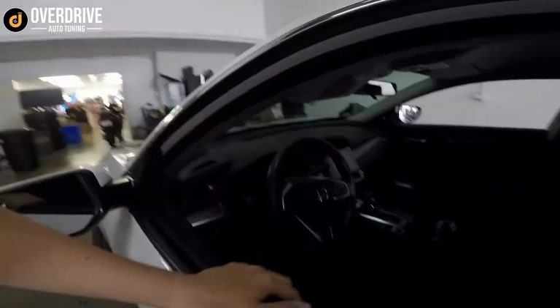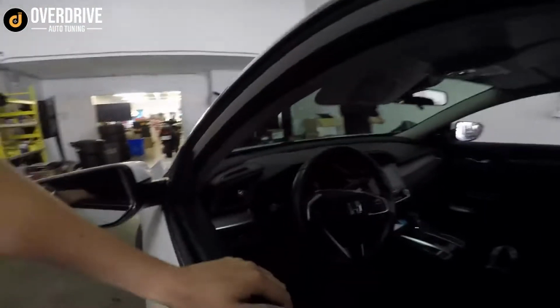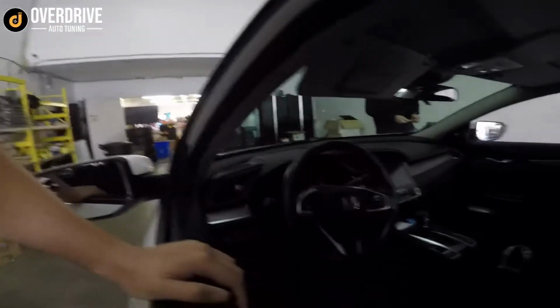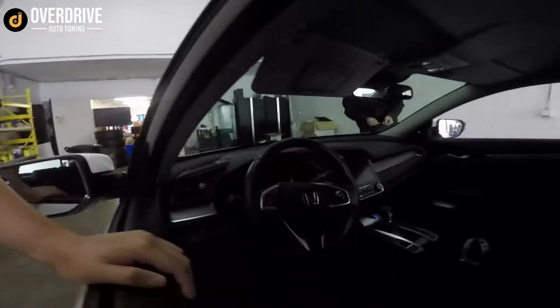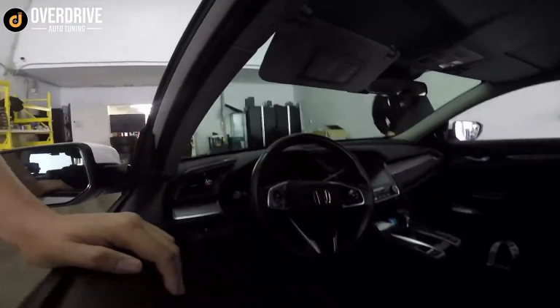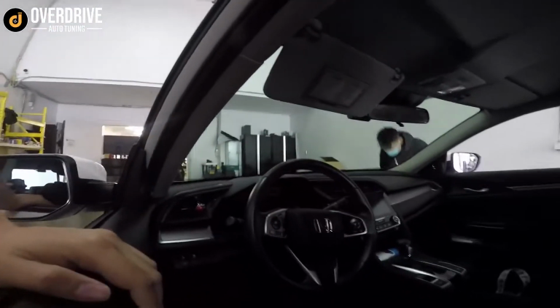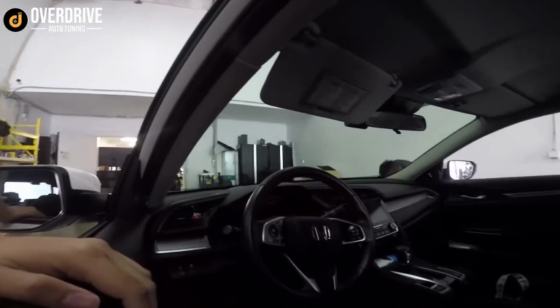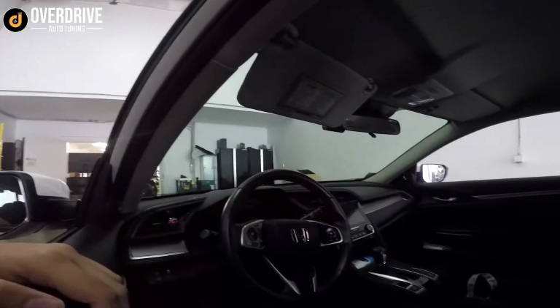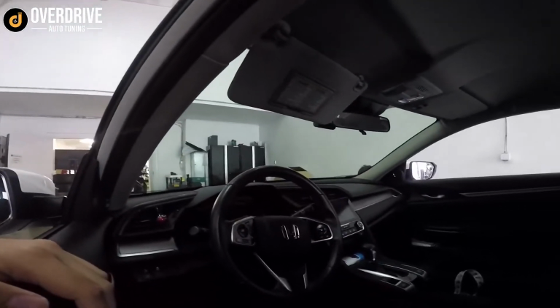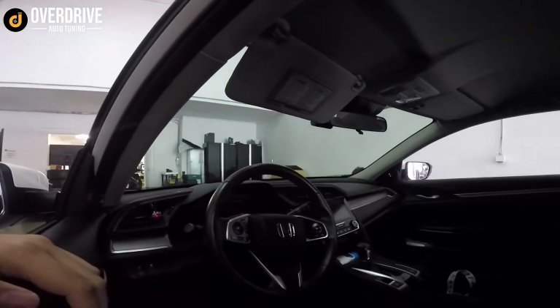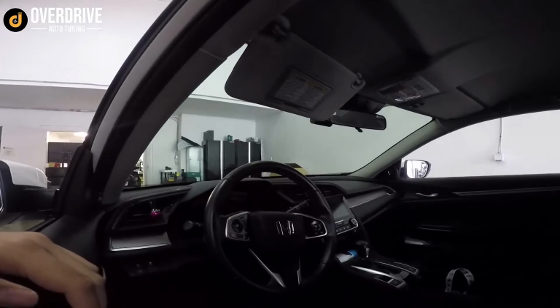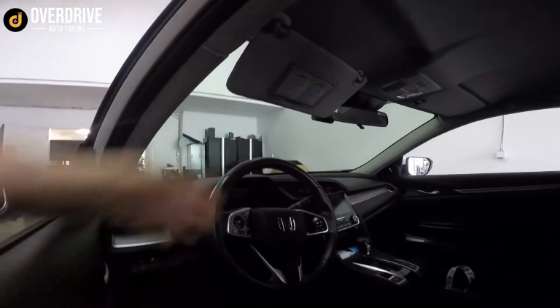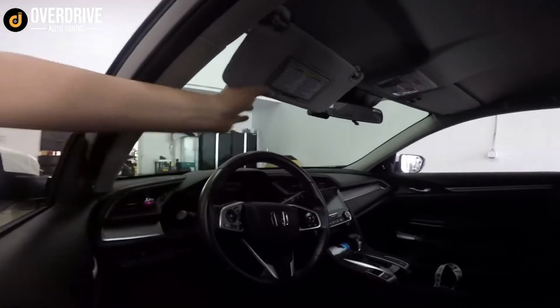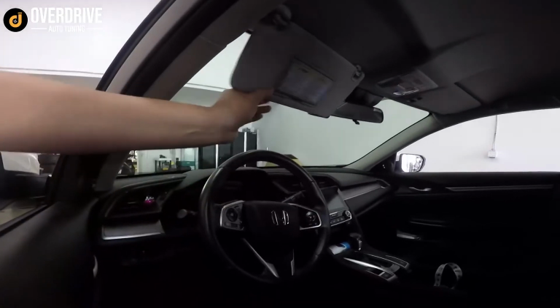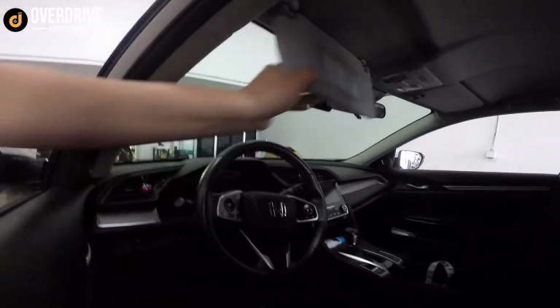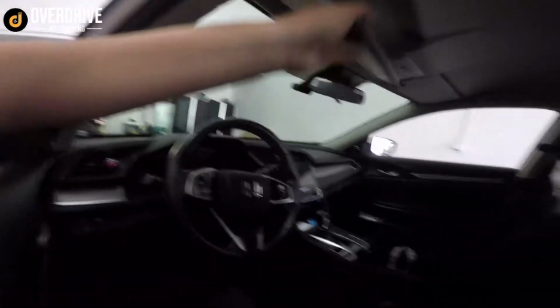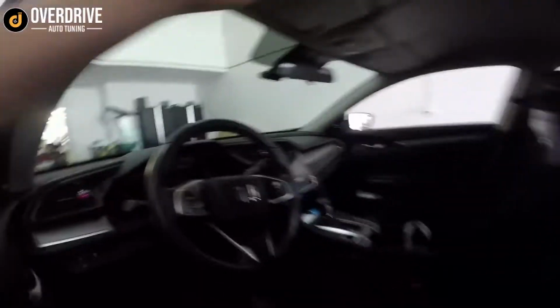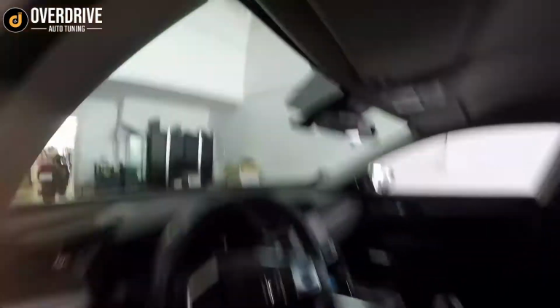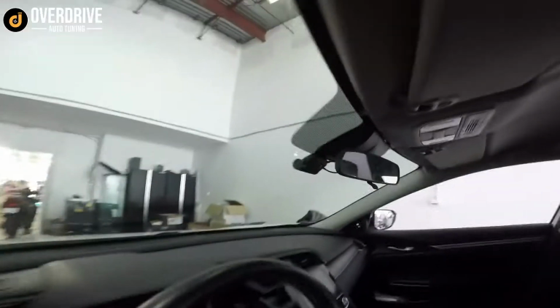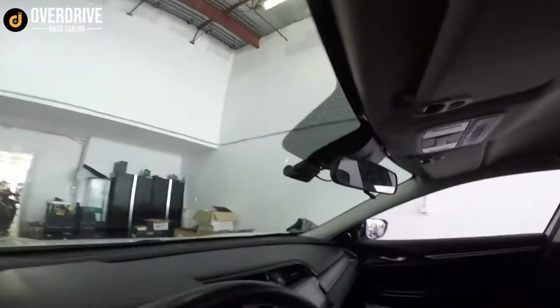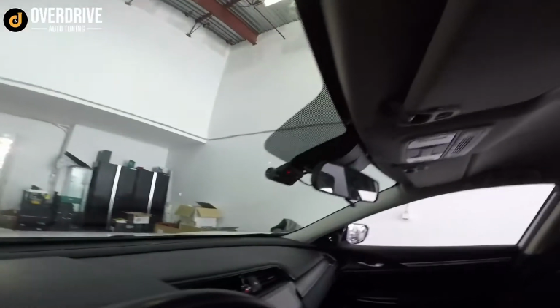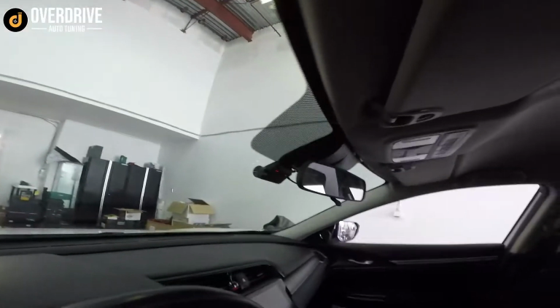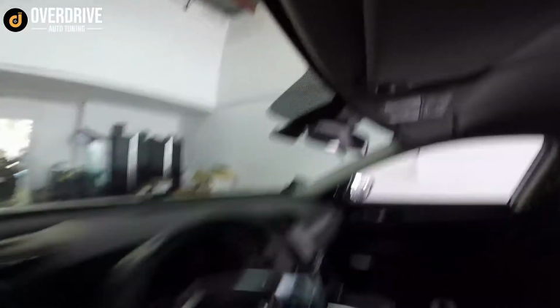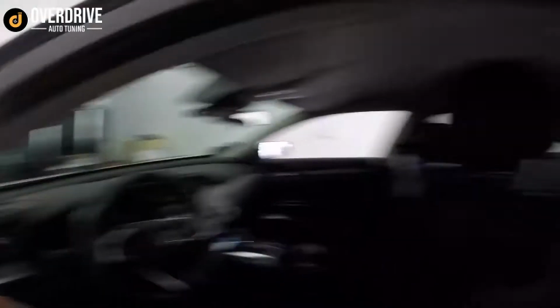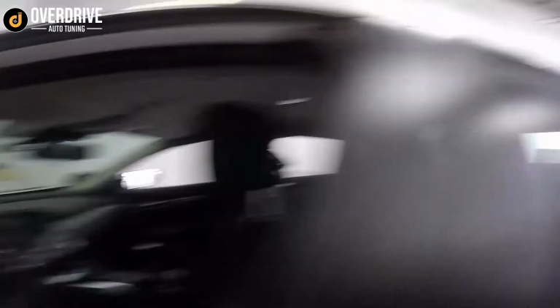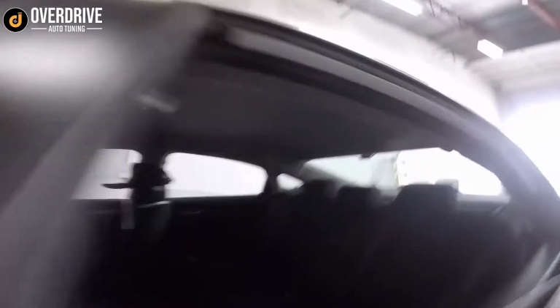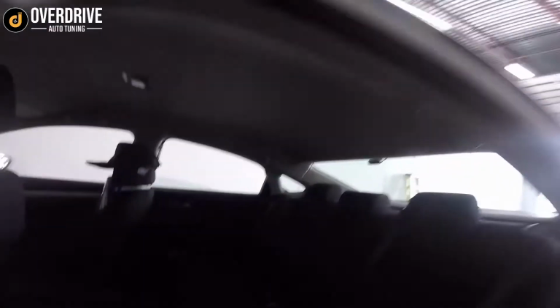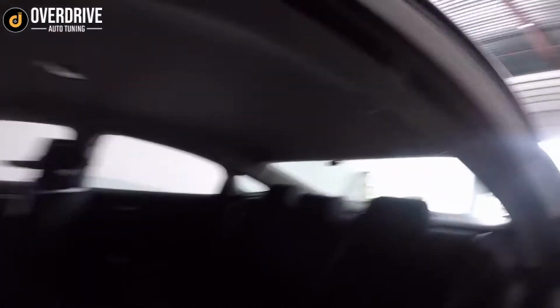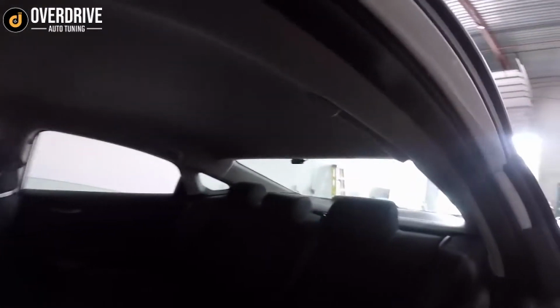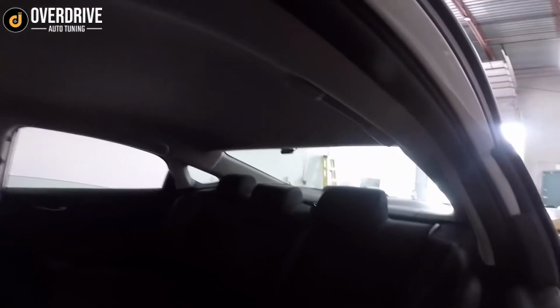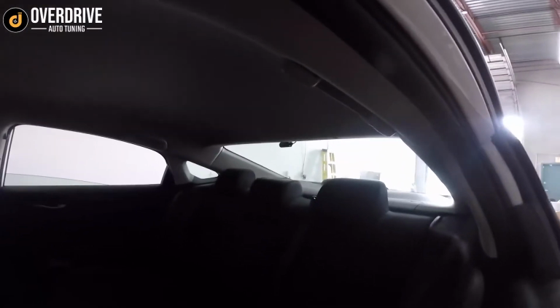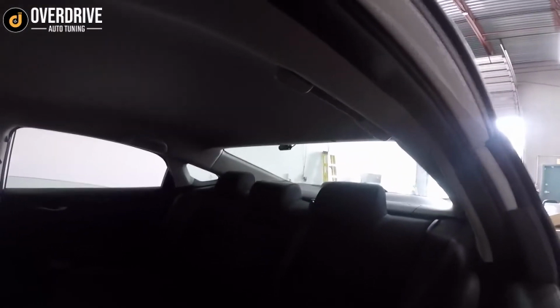There's the F800 Pro — front and rear. Not sure if you can see it there.